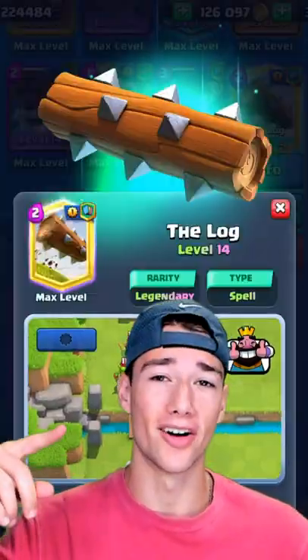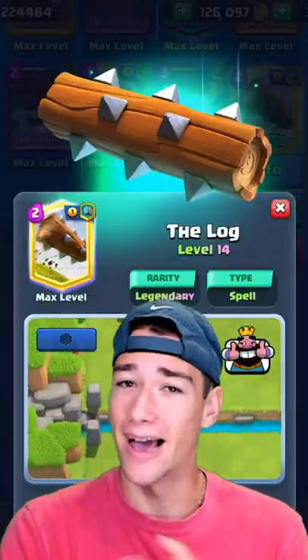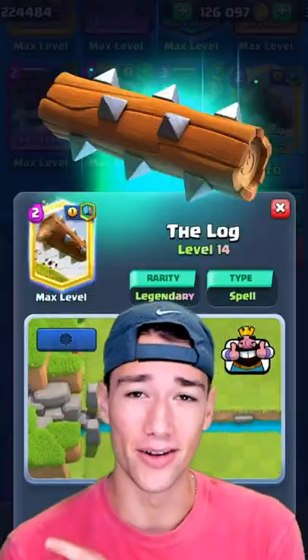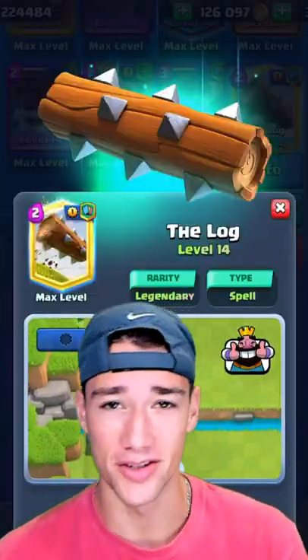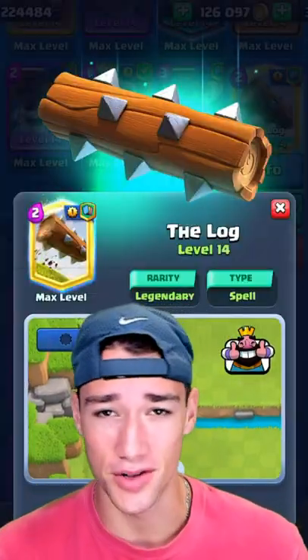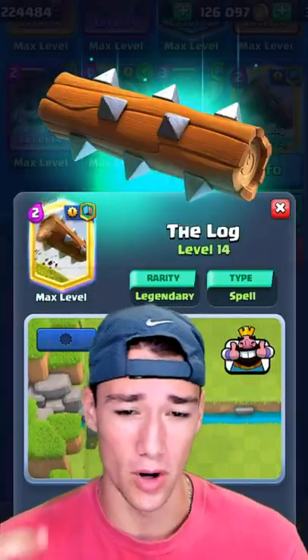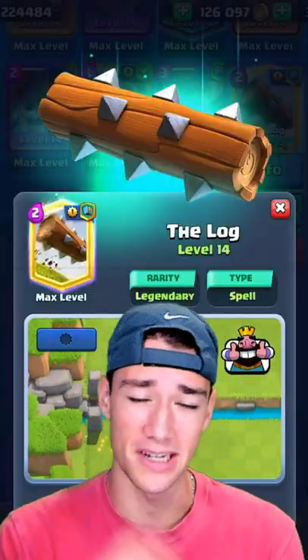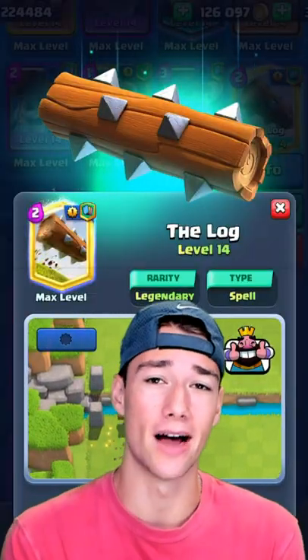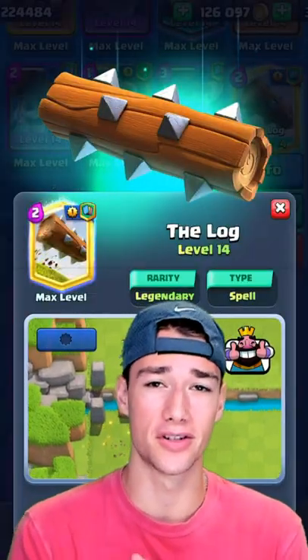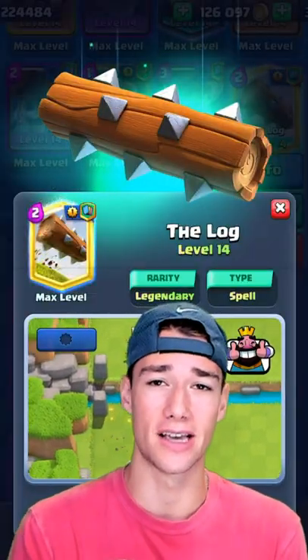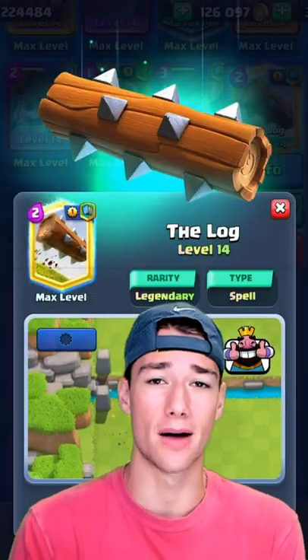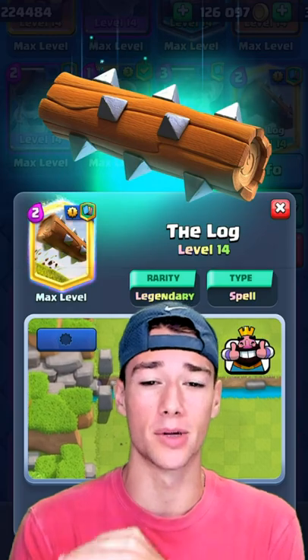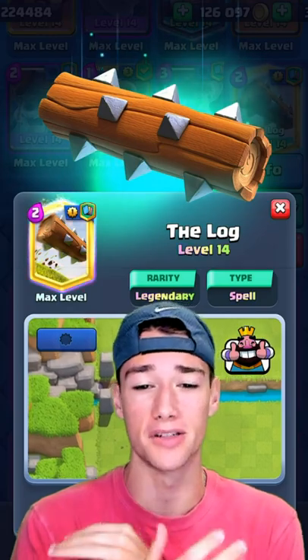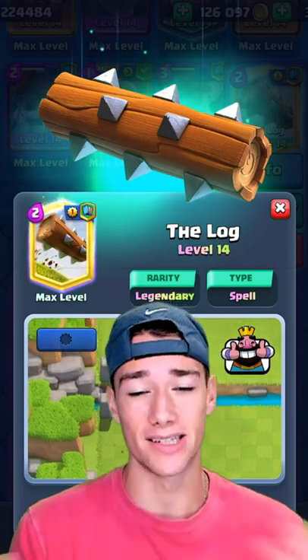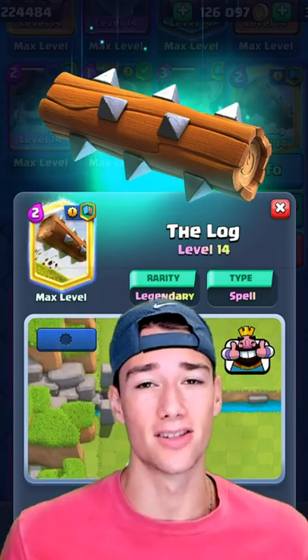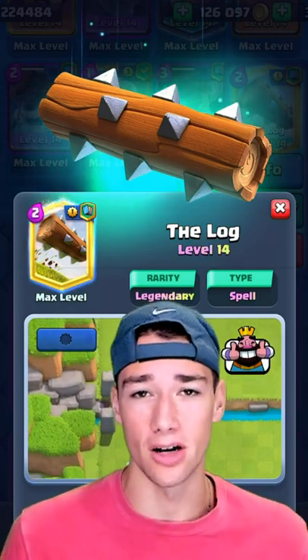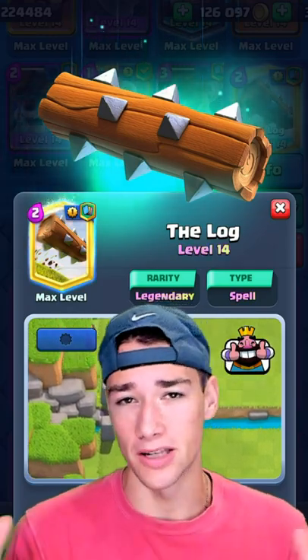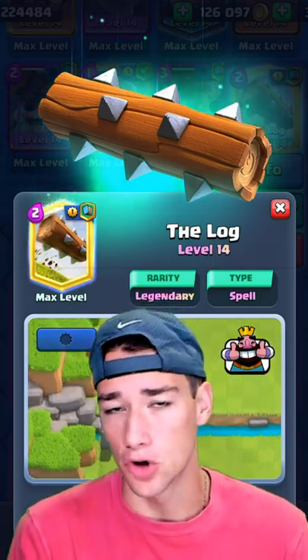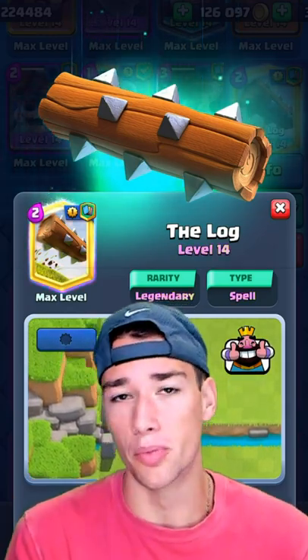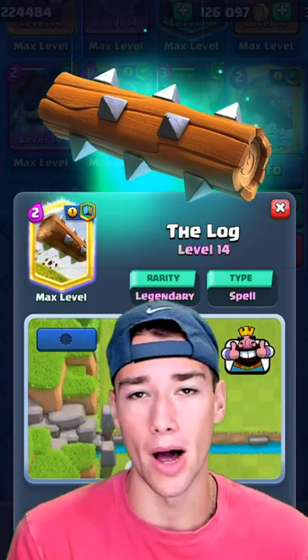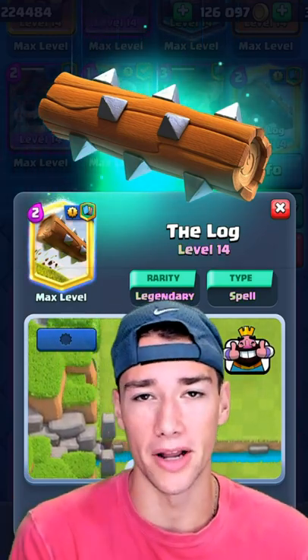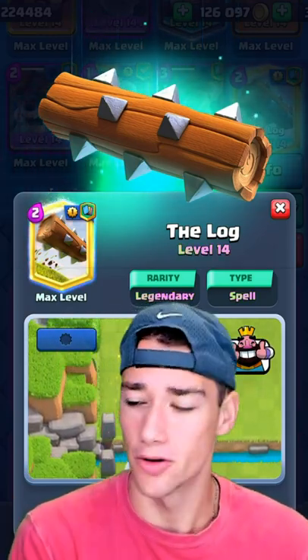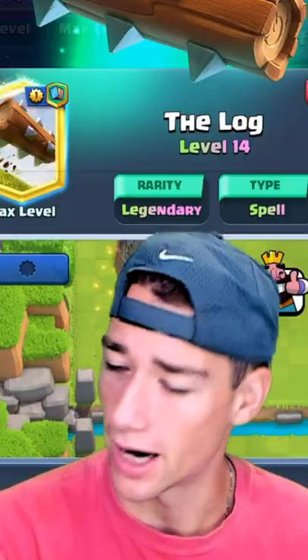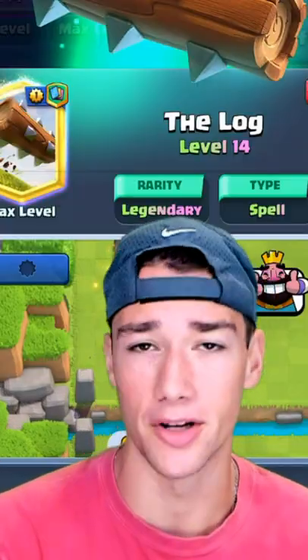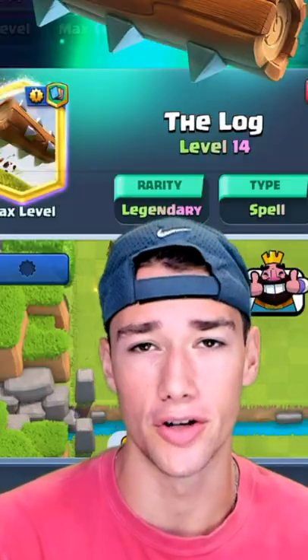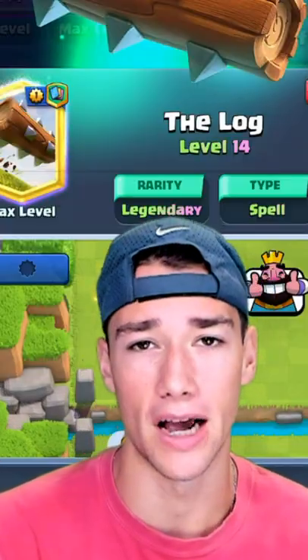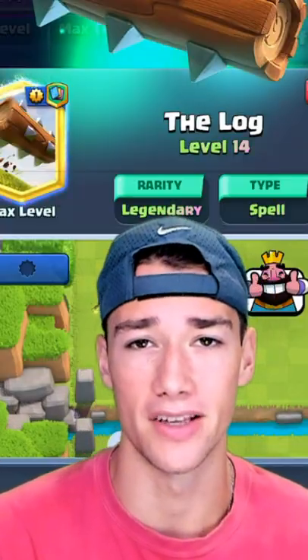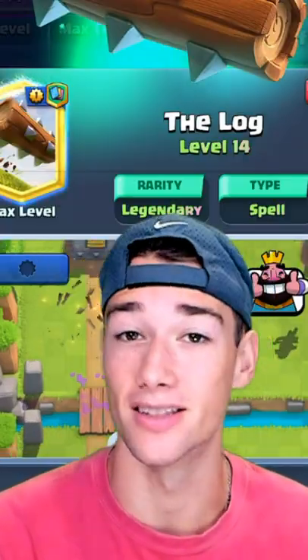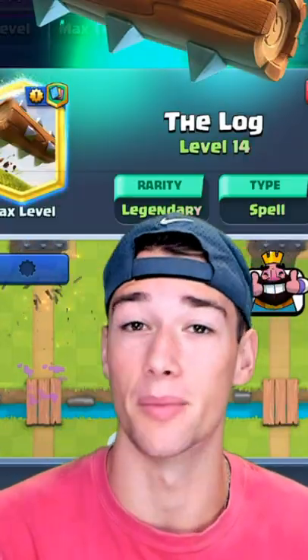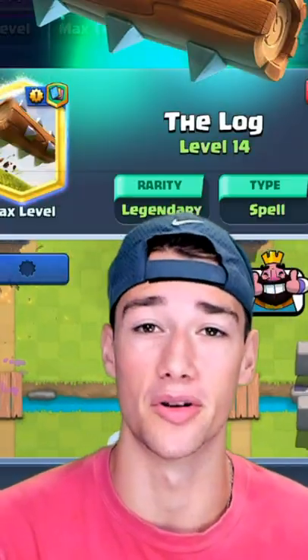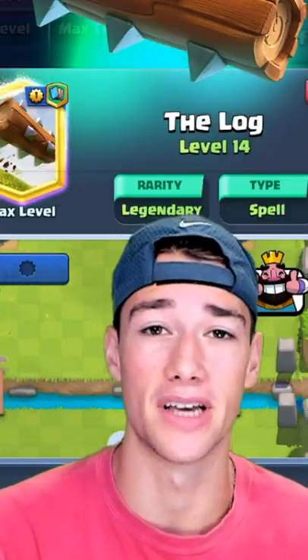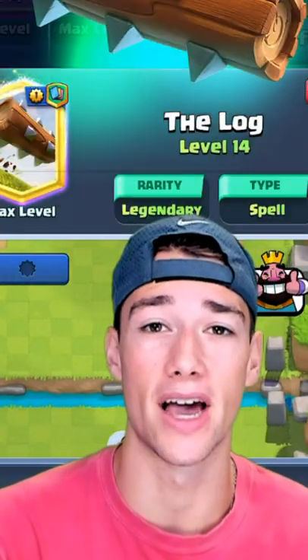Log counters swarms, it counters Goblin Barrels, and since Logba is so prominent right now, you gotta make sure you have this in some of your decks.